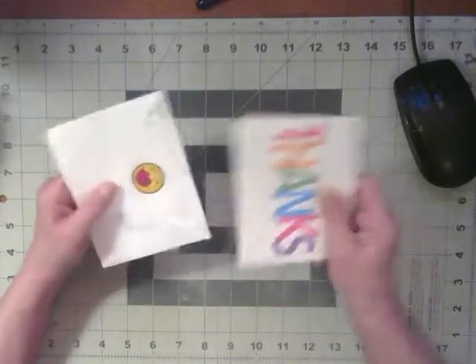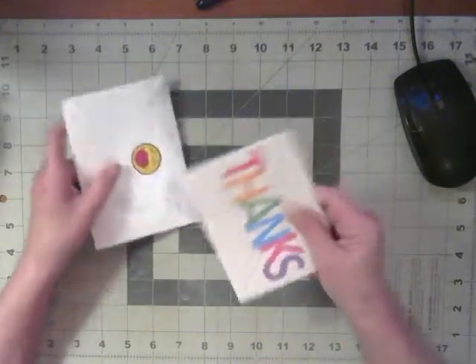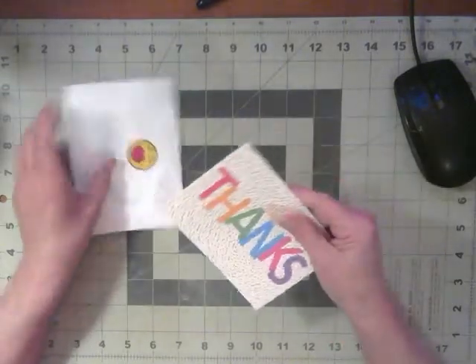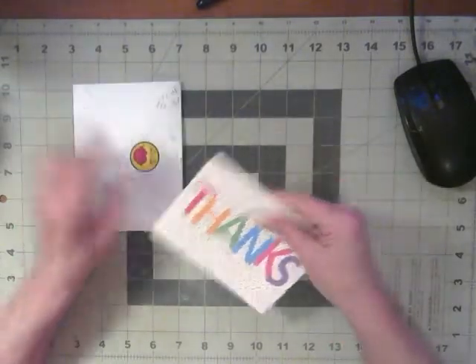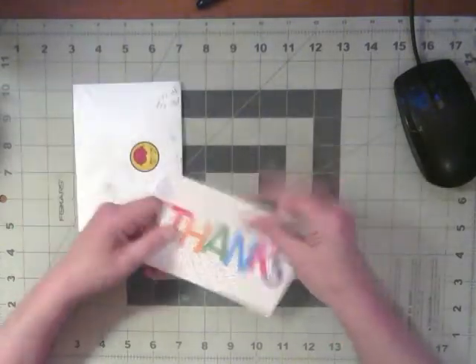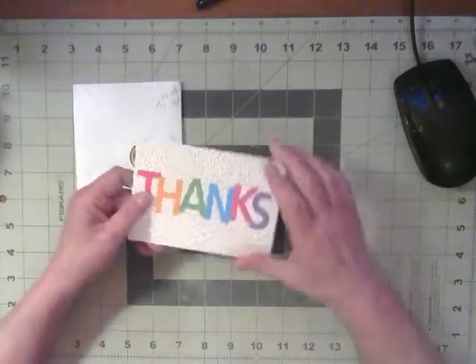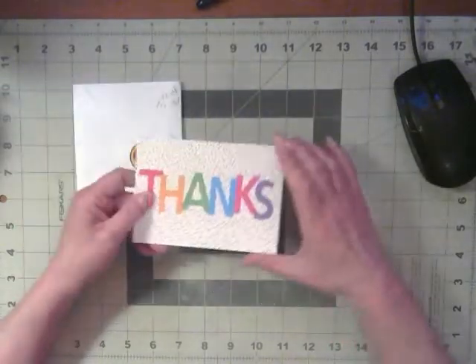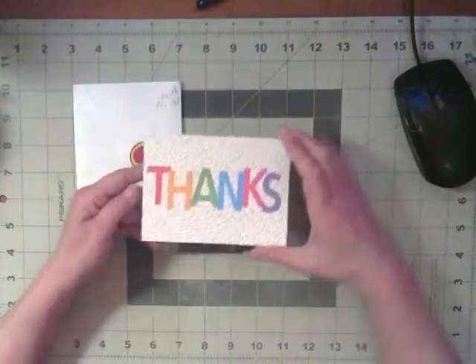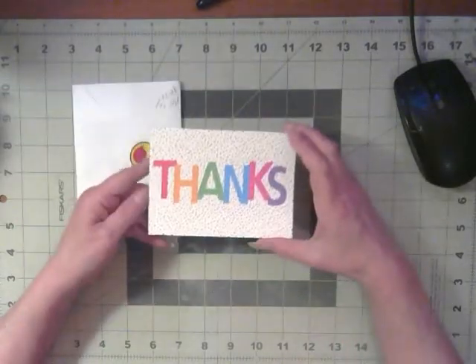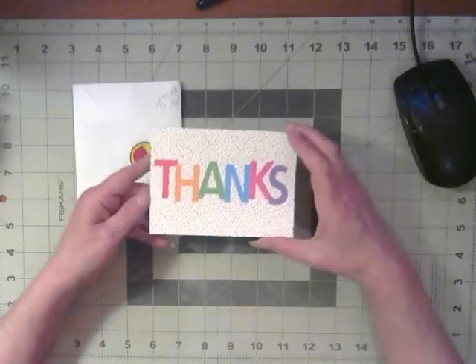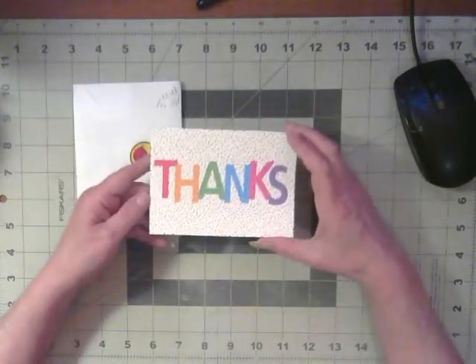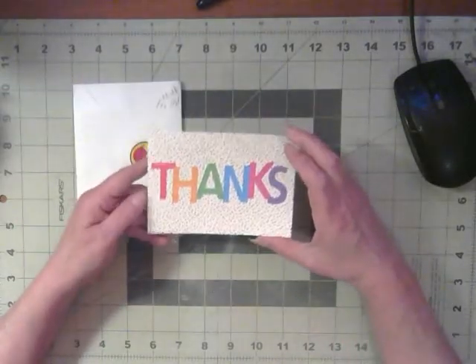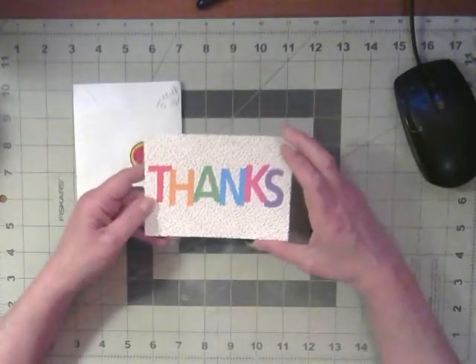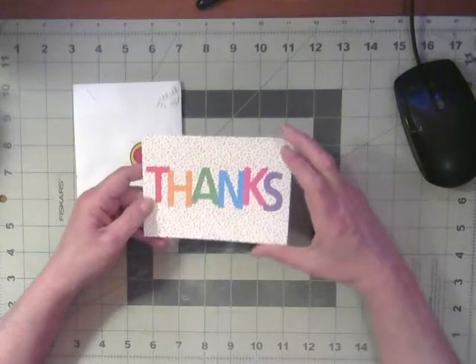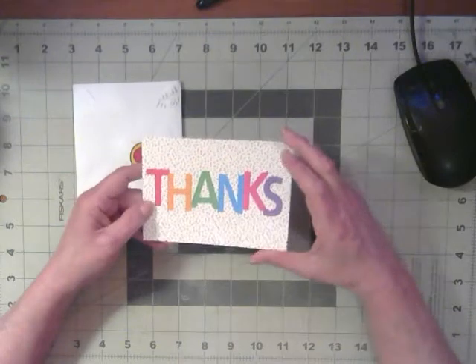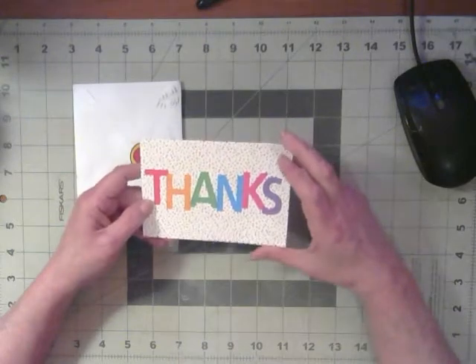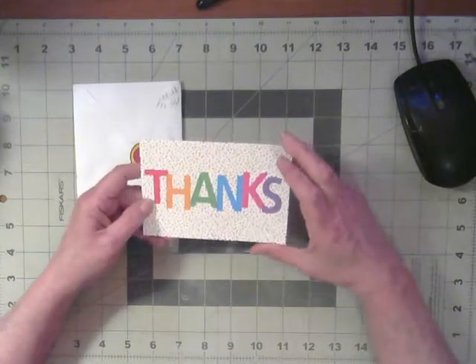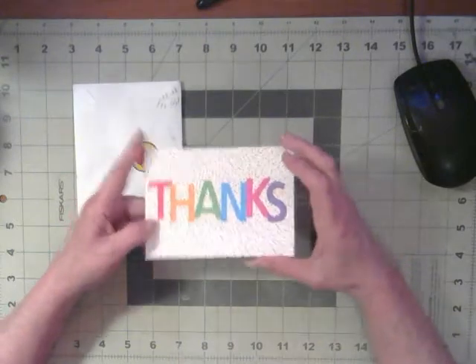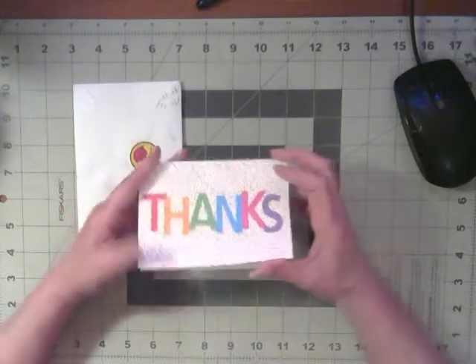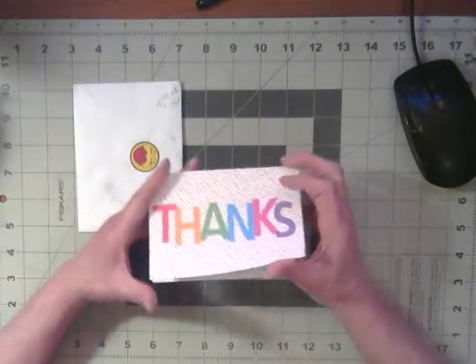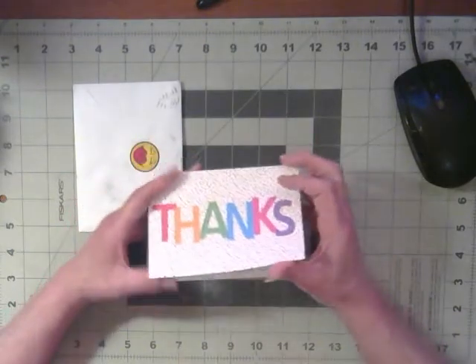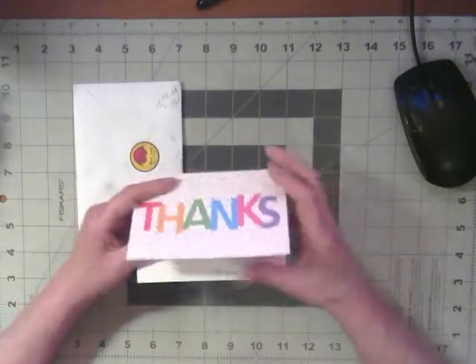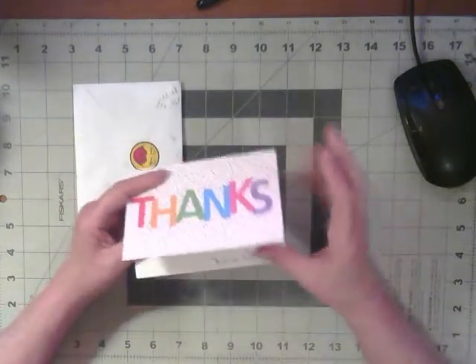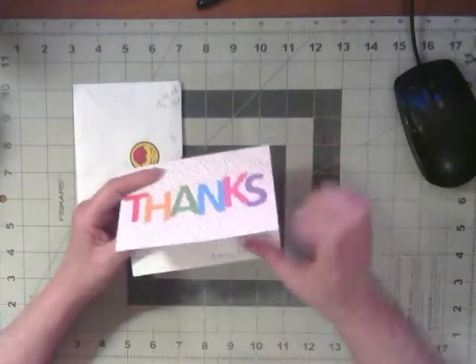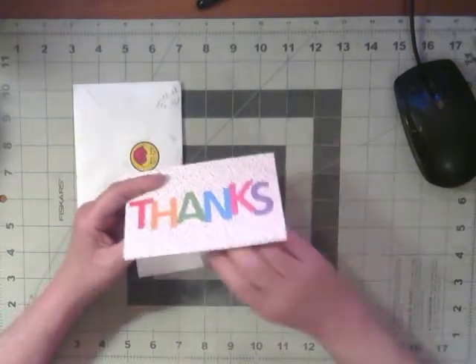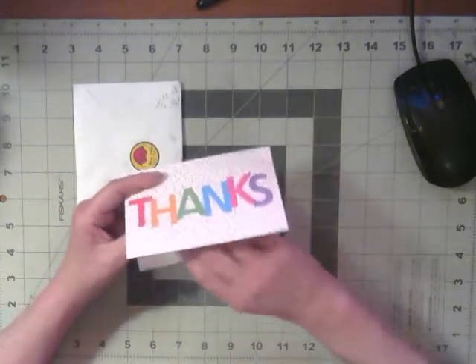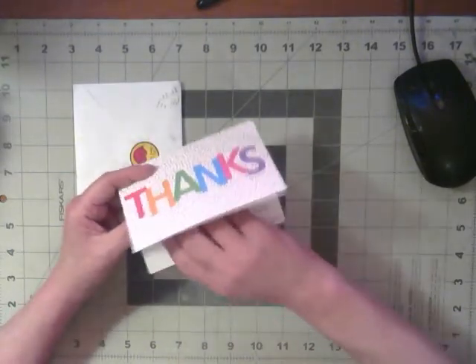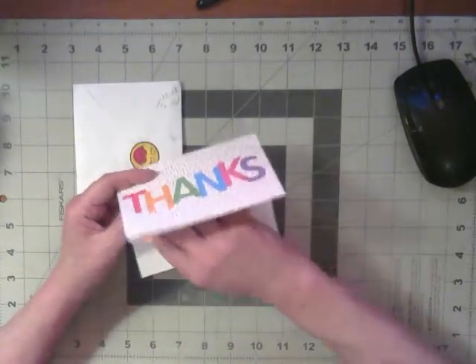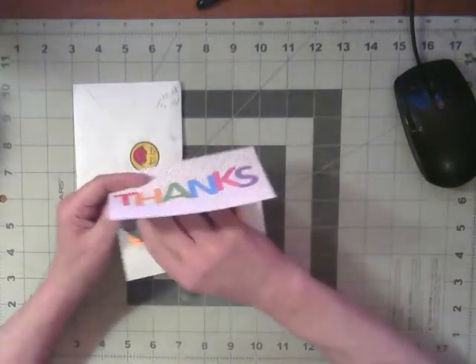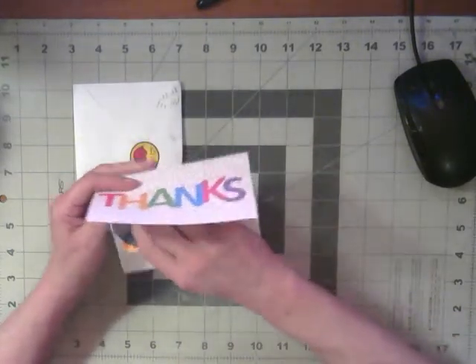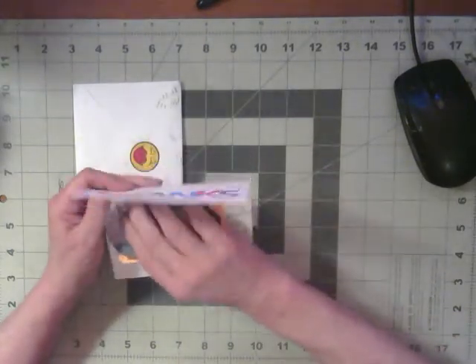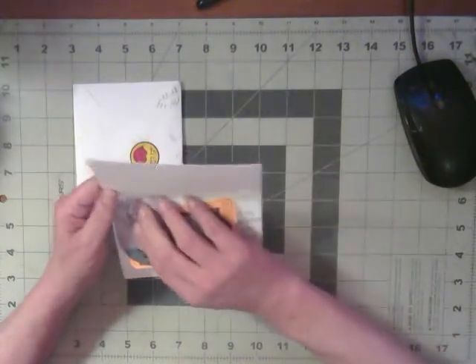That's wonderful. Oh, it says thanks. I must have done something. I don't know what I done, but we'll see.